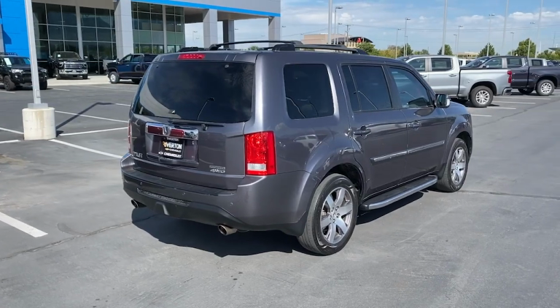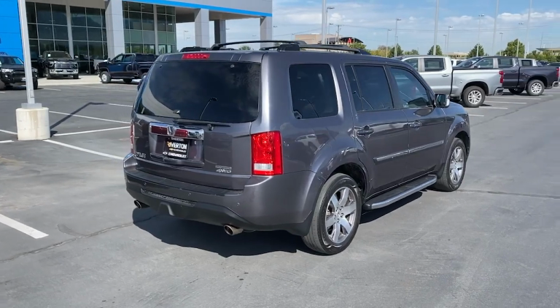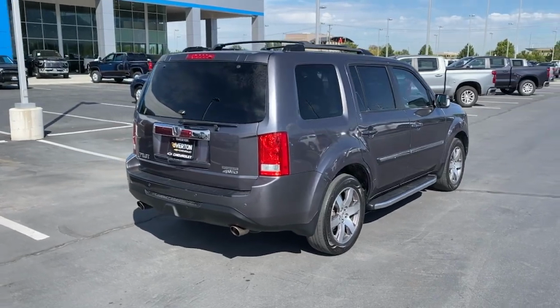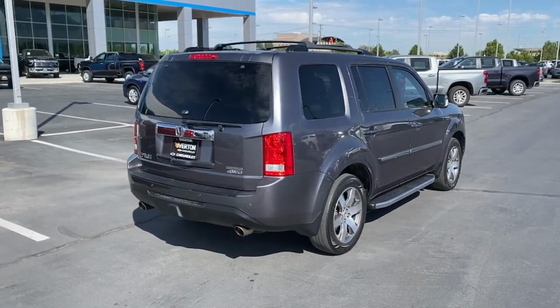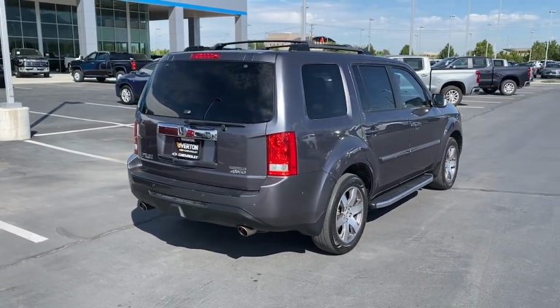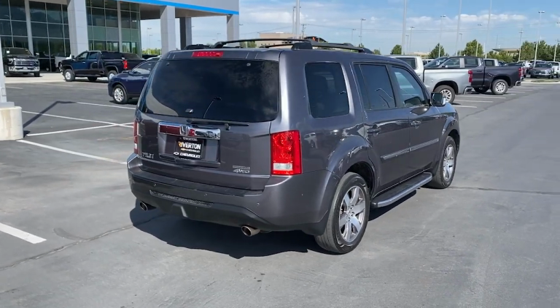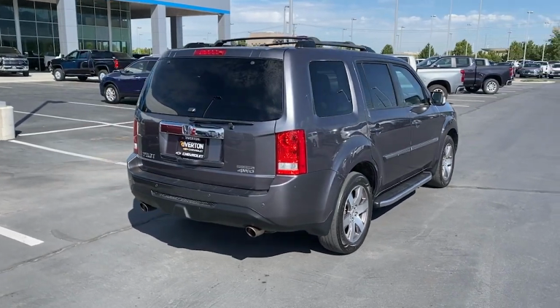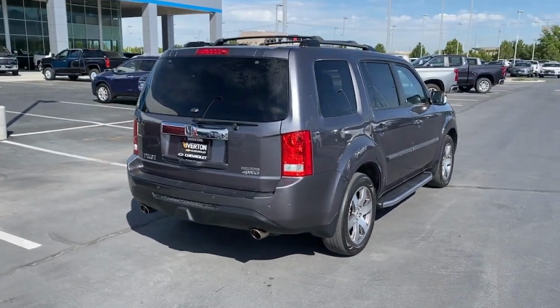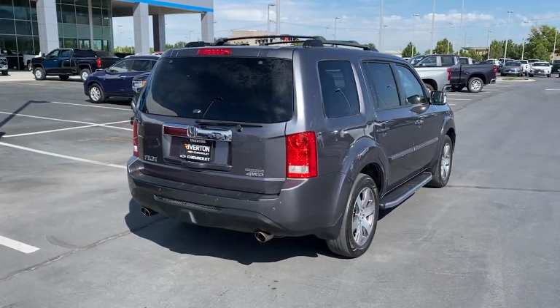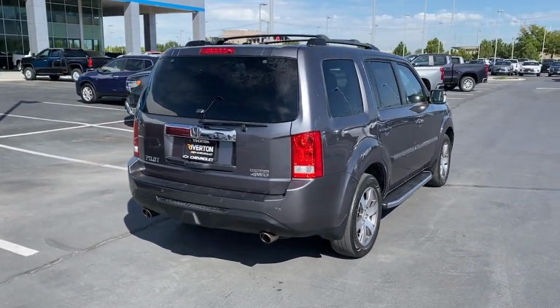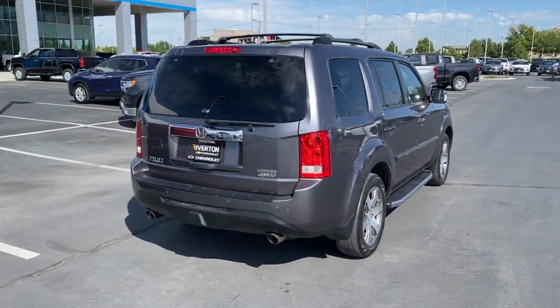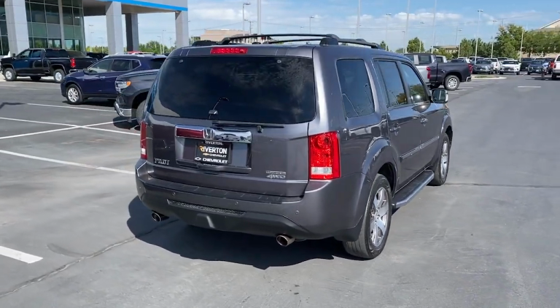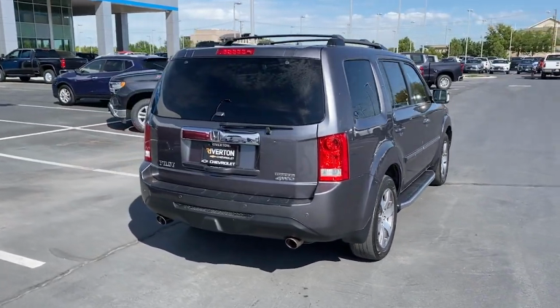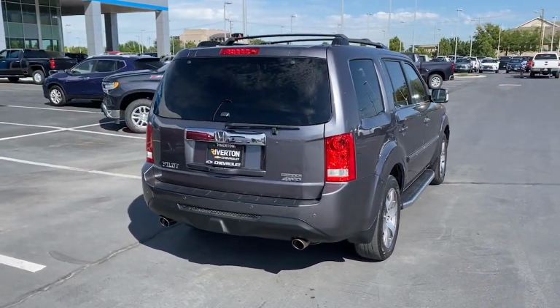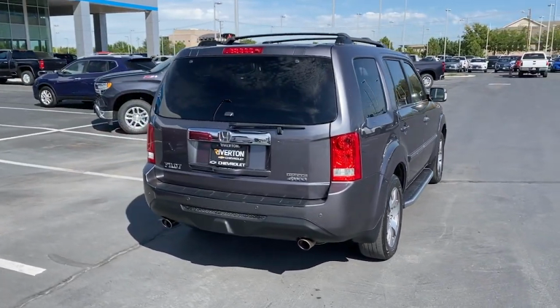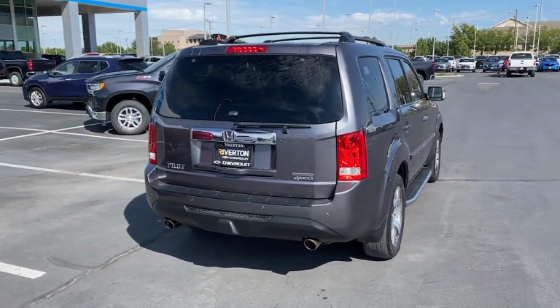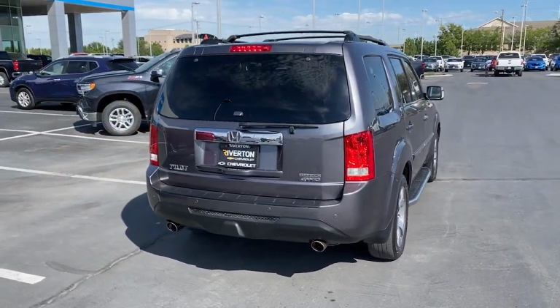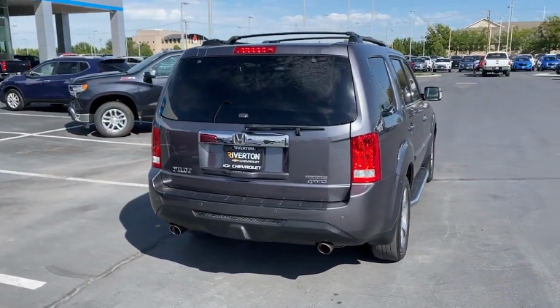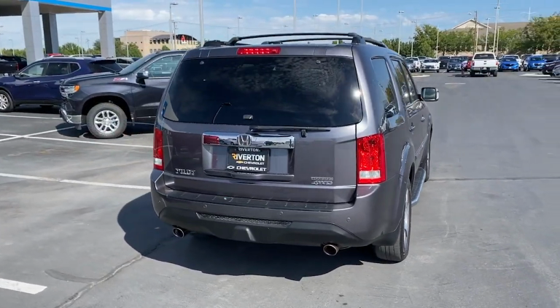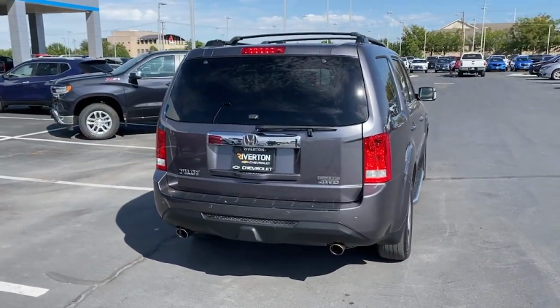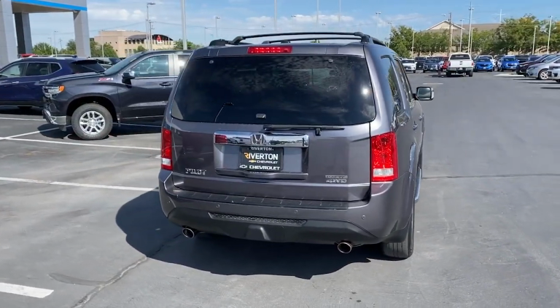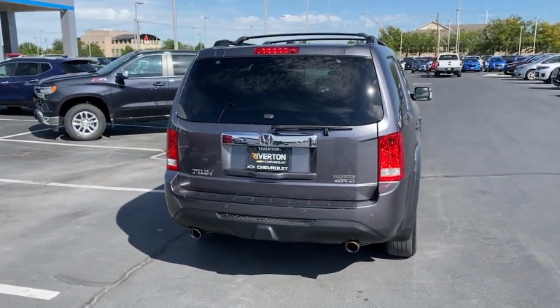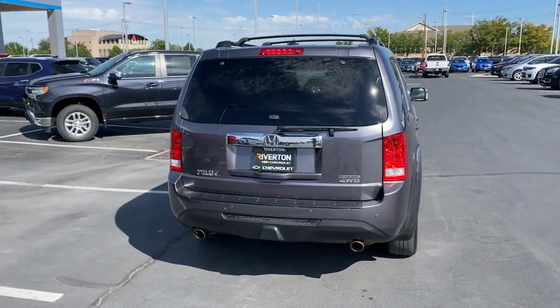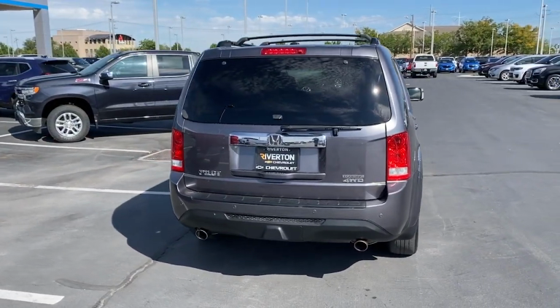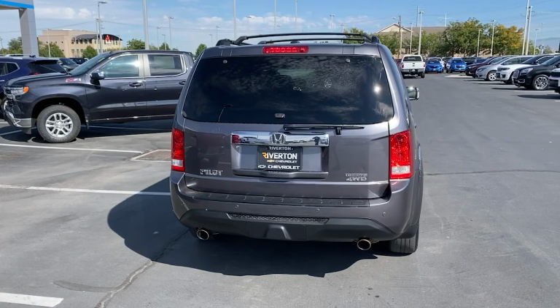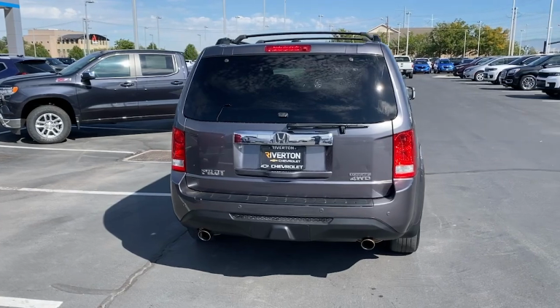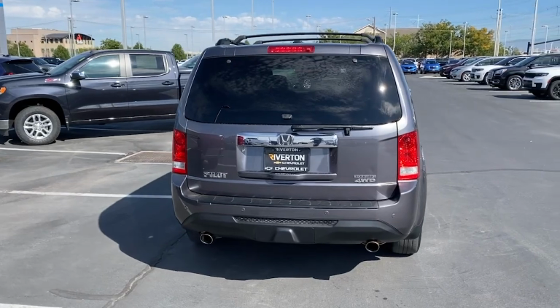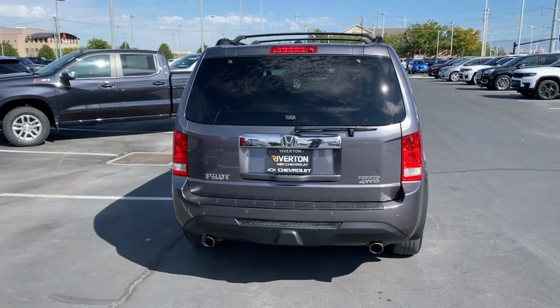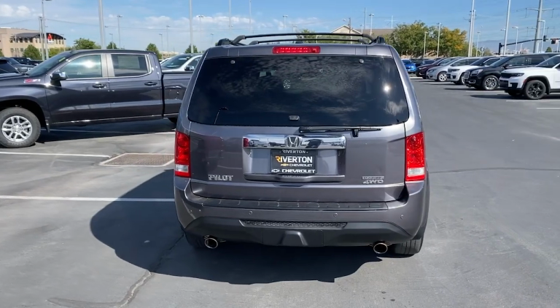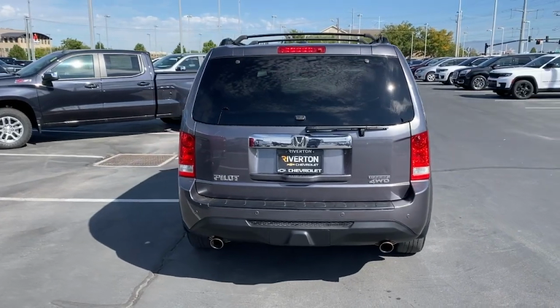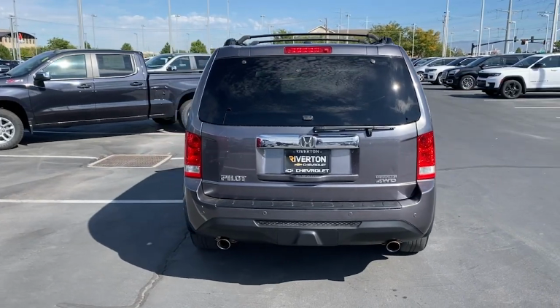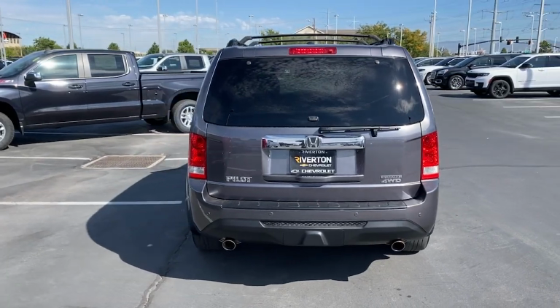Navigation system, keyless entry, sunroof/moonroof, power passenger seat.